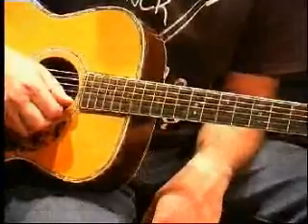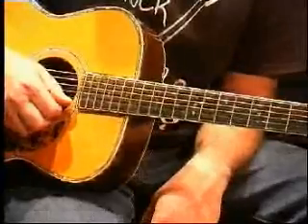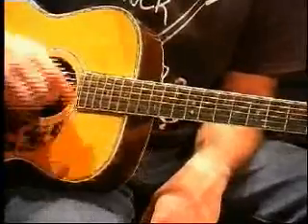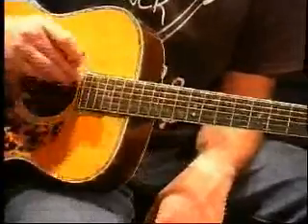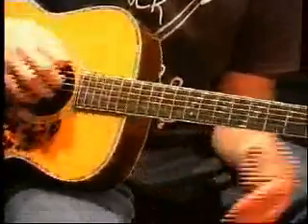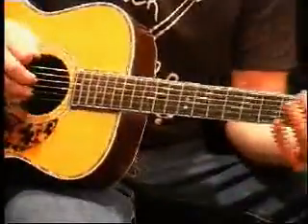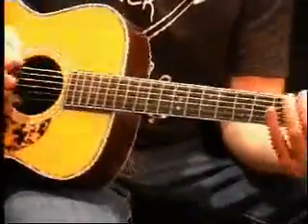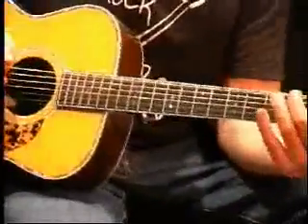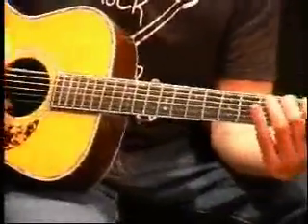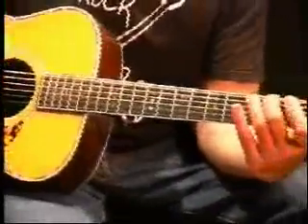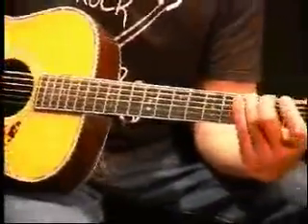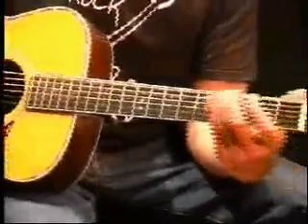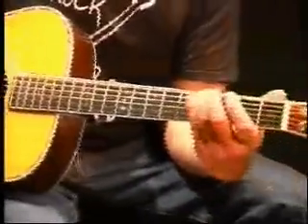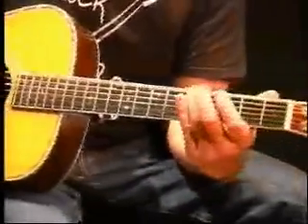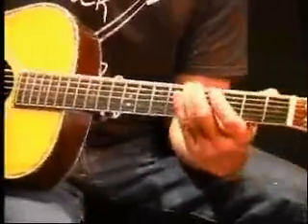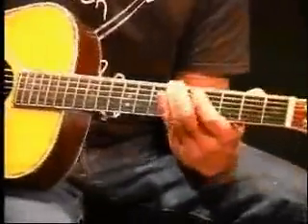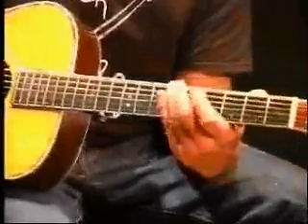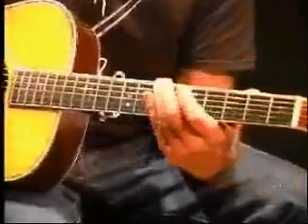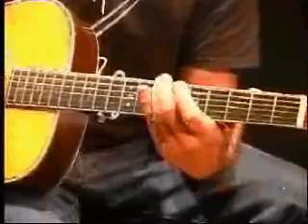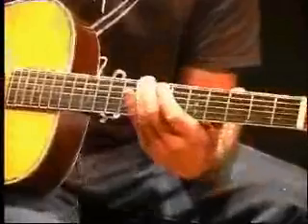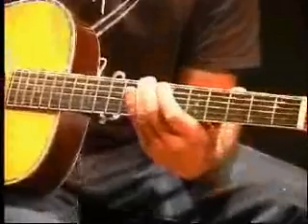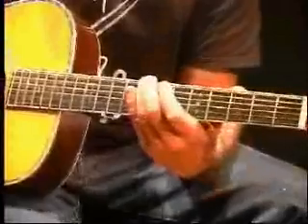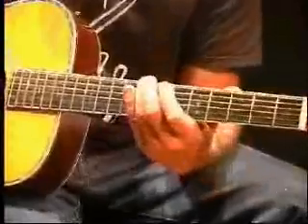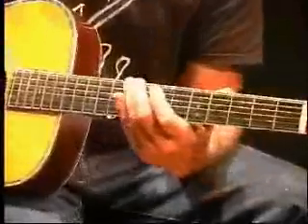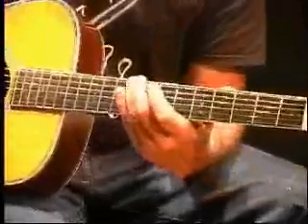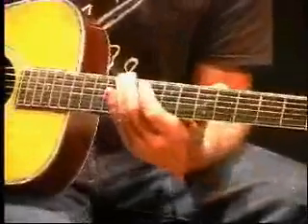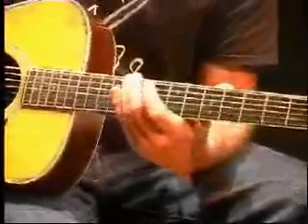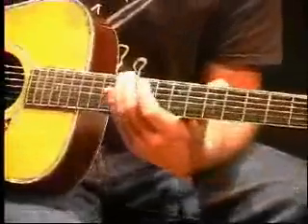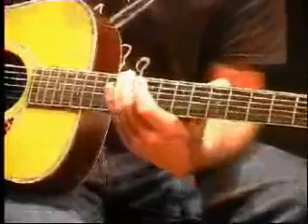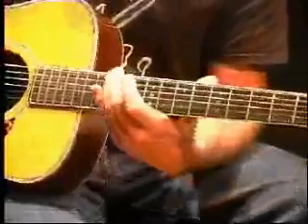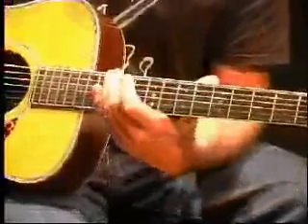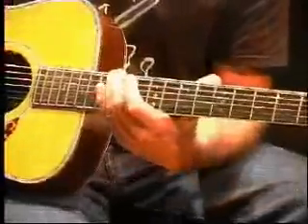So you've got E, F, F sharp, G, G sharp, A, A sharp, B, C, C sharp, D, D sharp, E — going up the string.